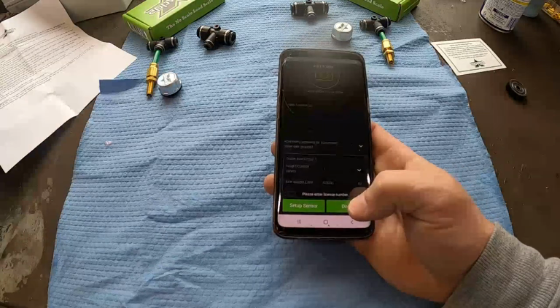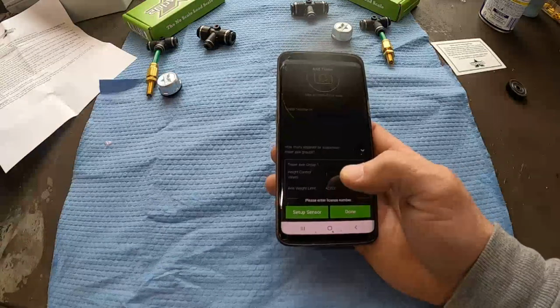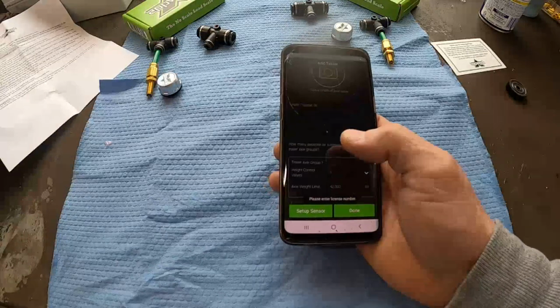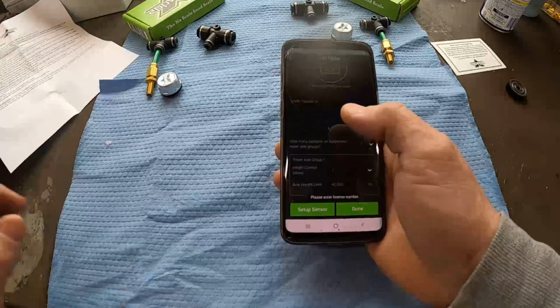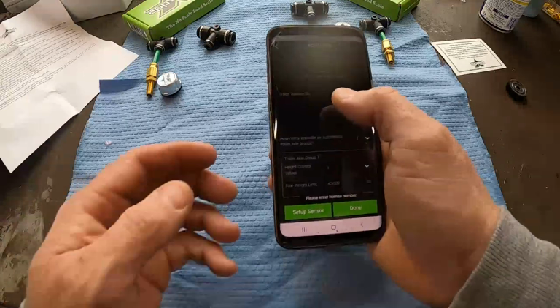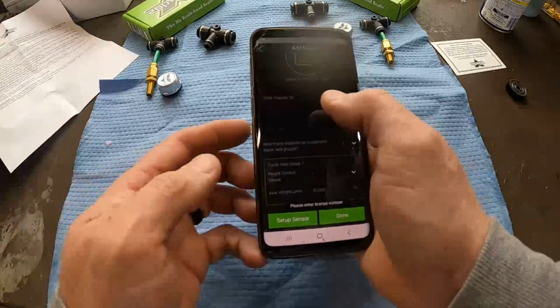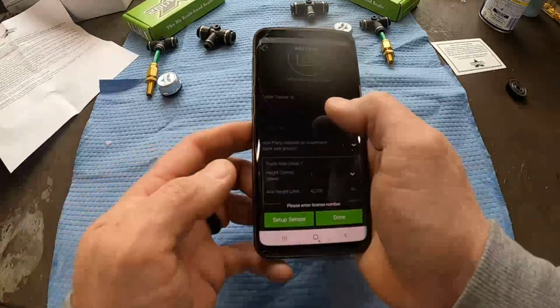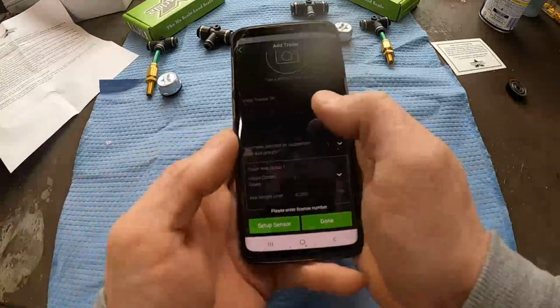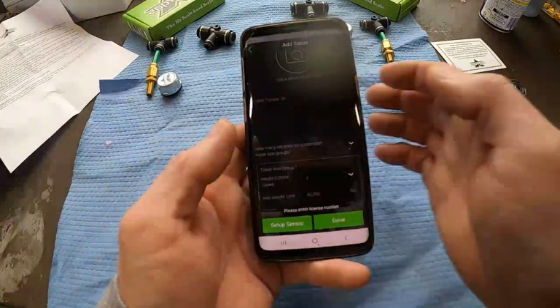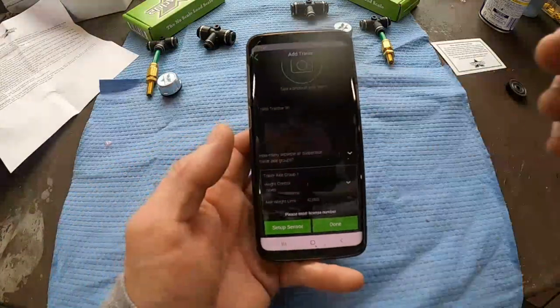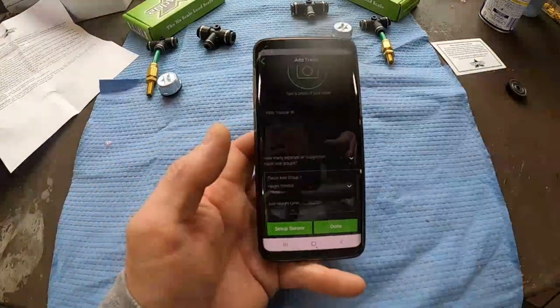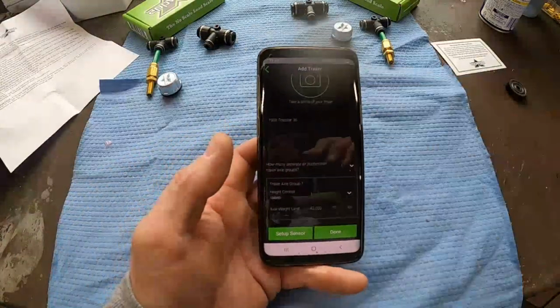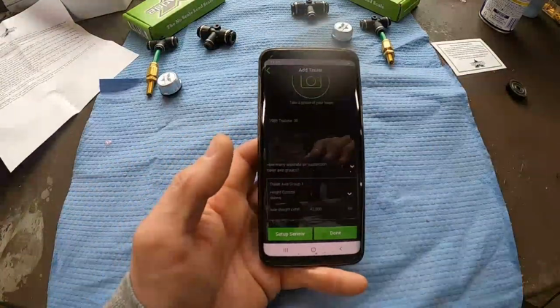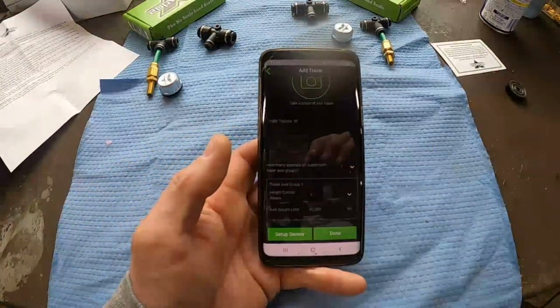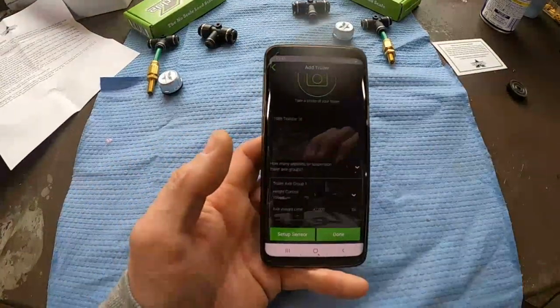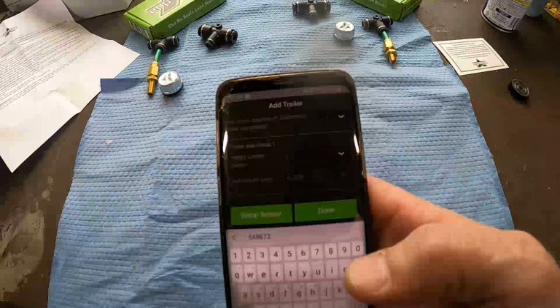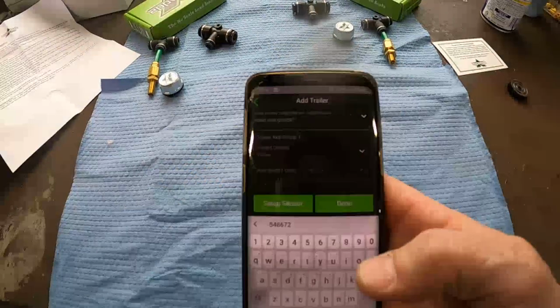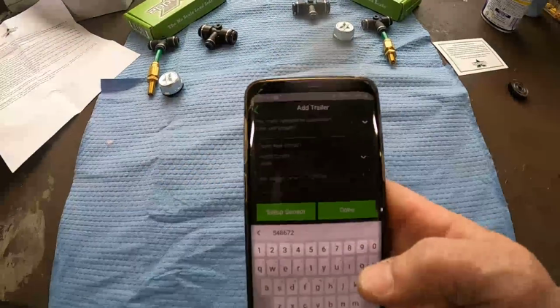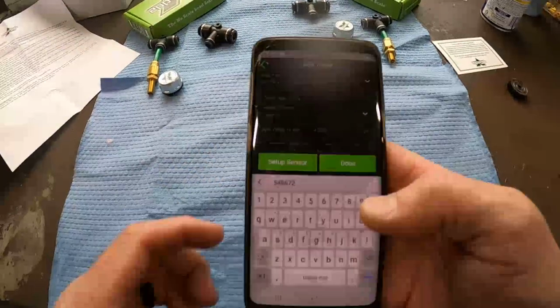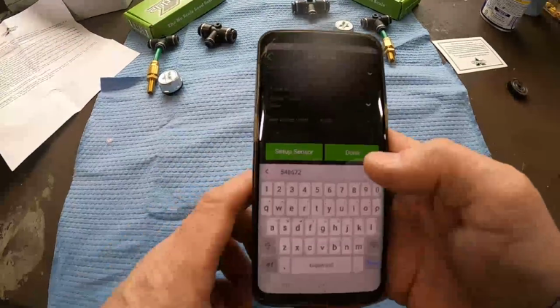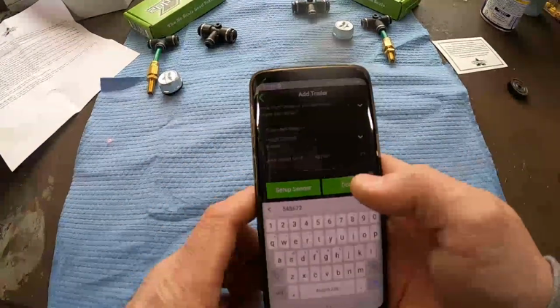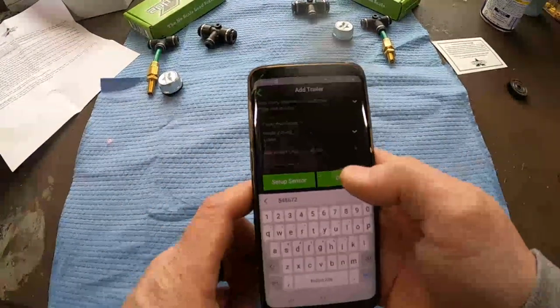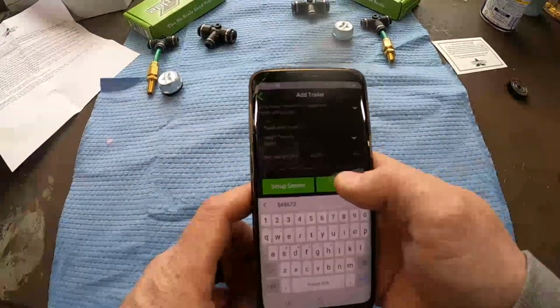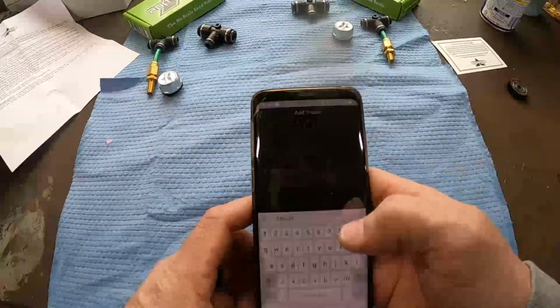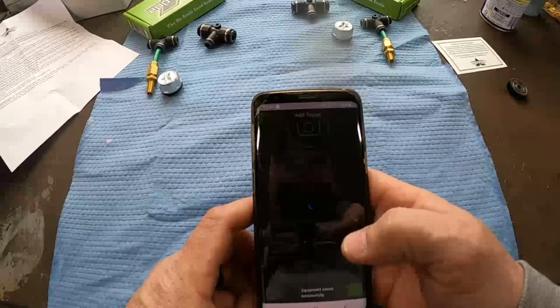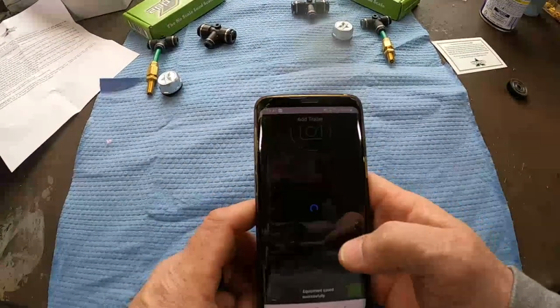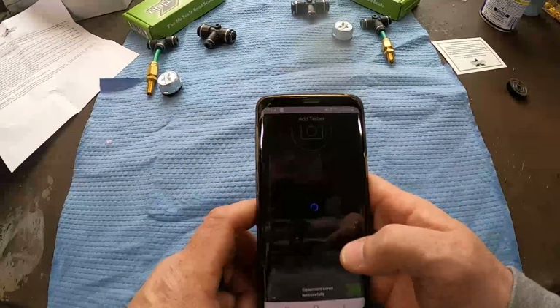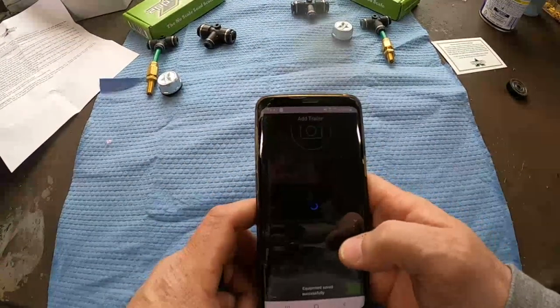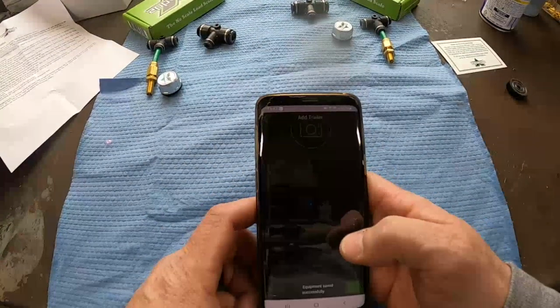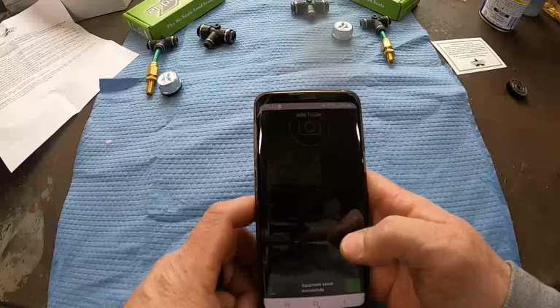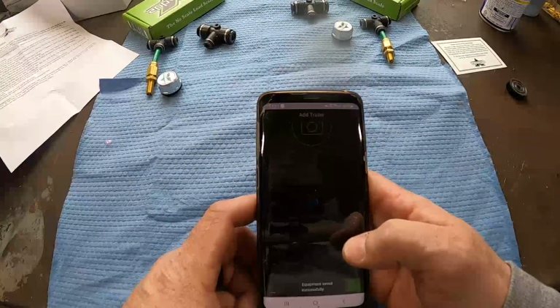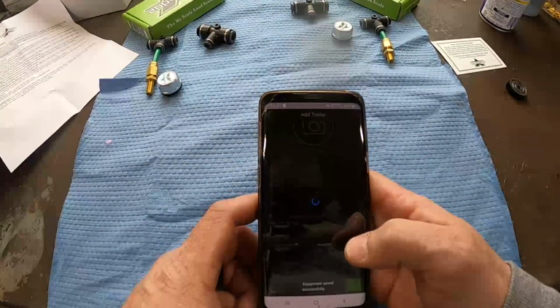I need to enter the license number, so I'll be back when I get done with that. Okay, I've got everything entered, so we'll hit done.